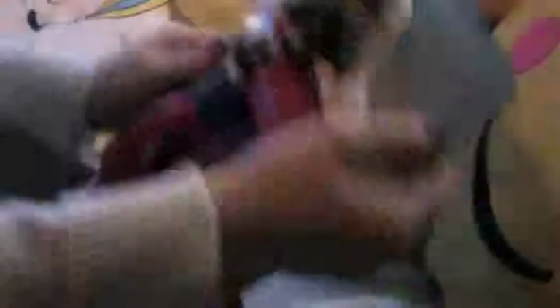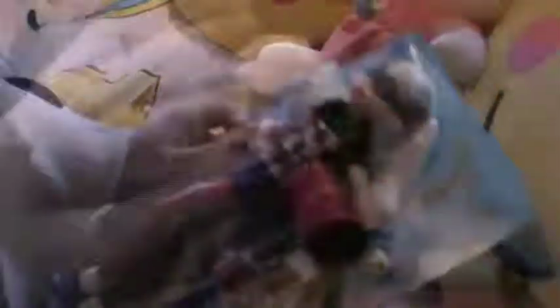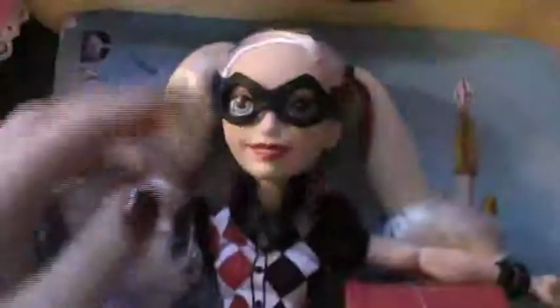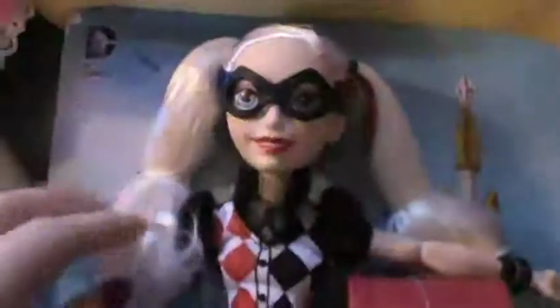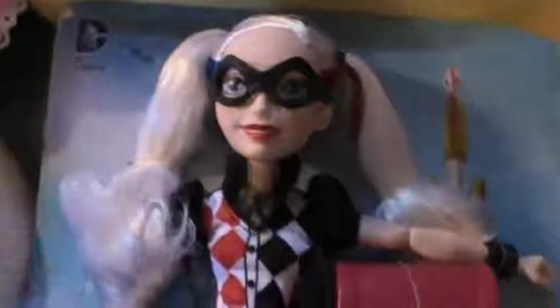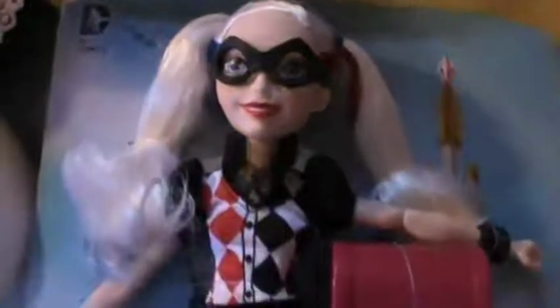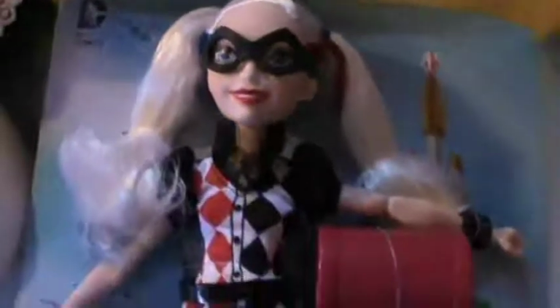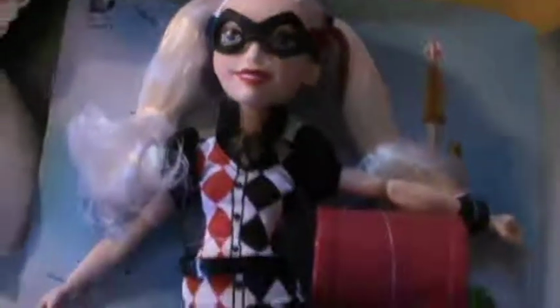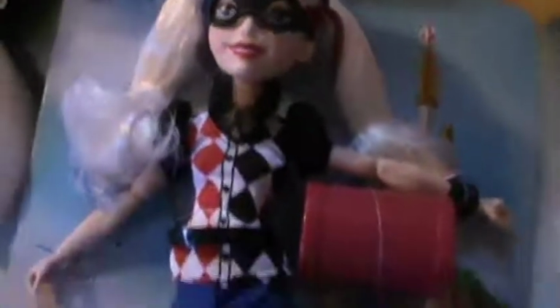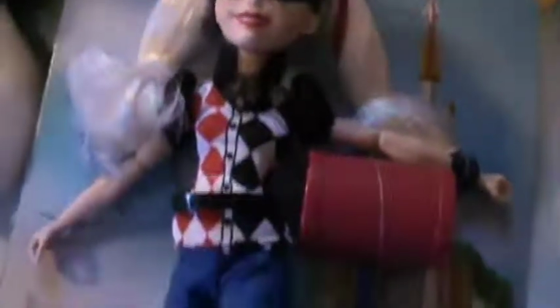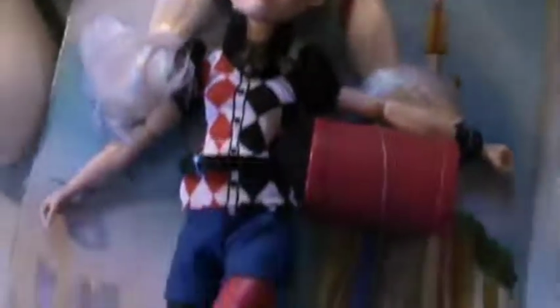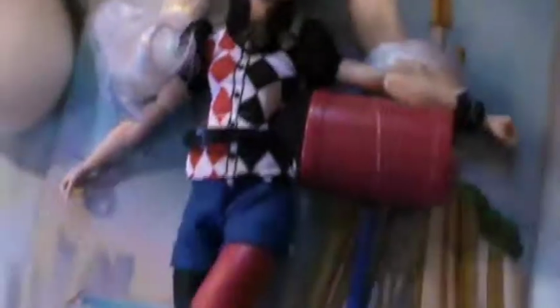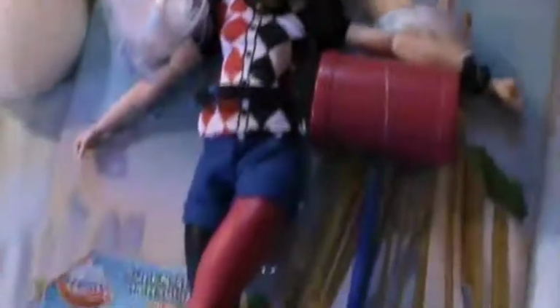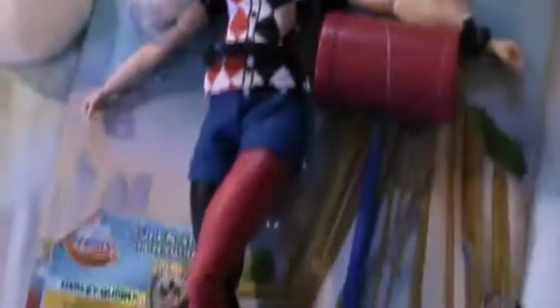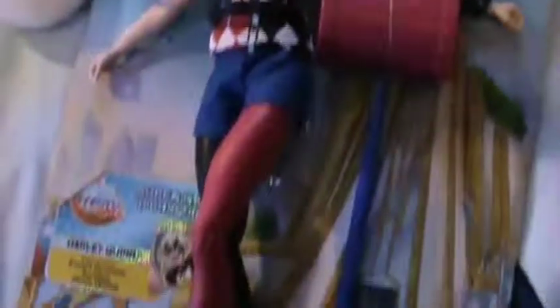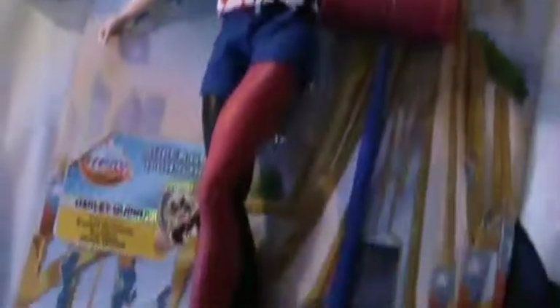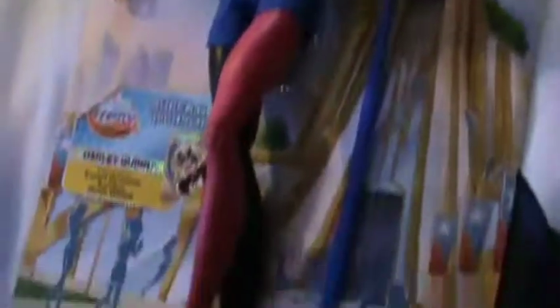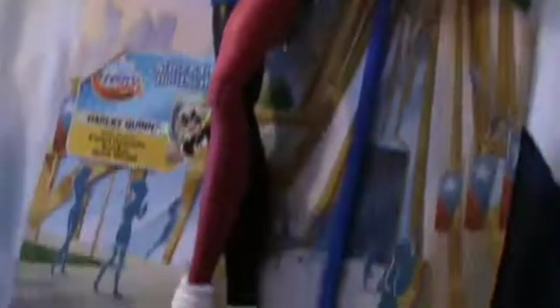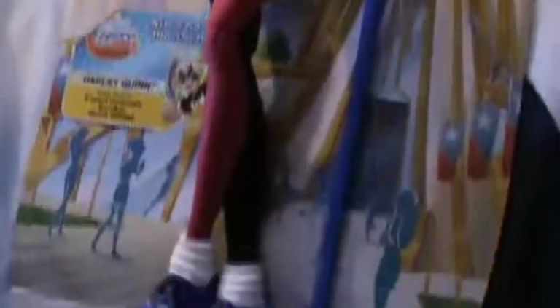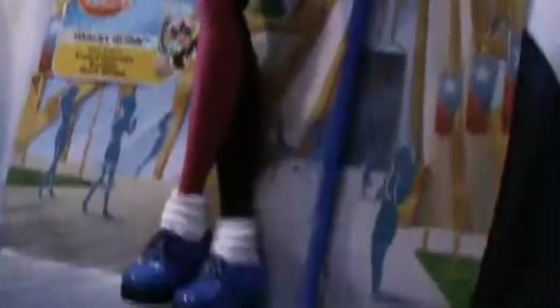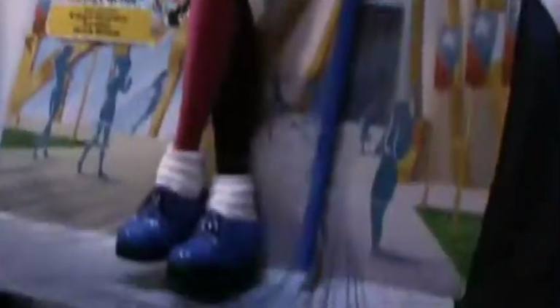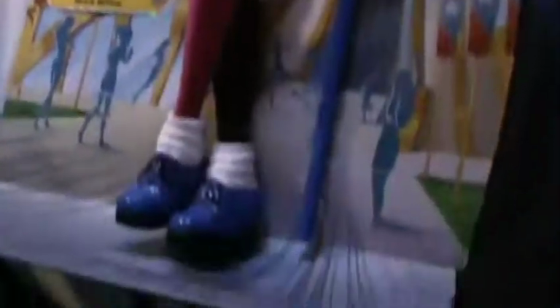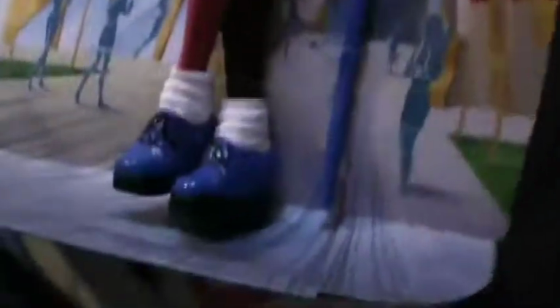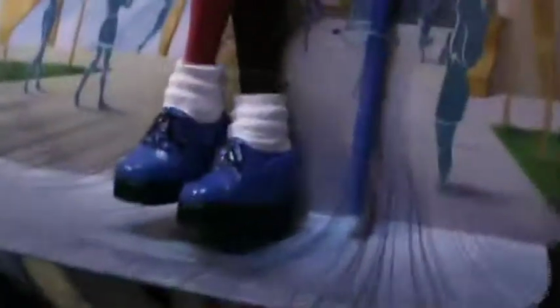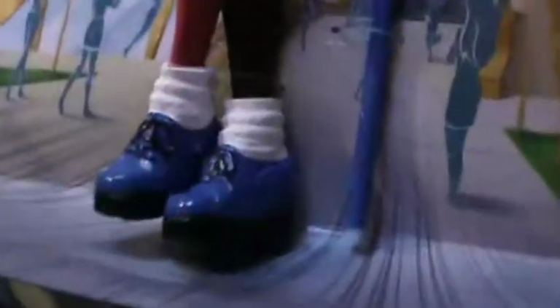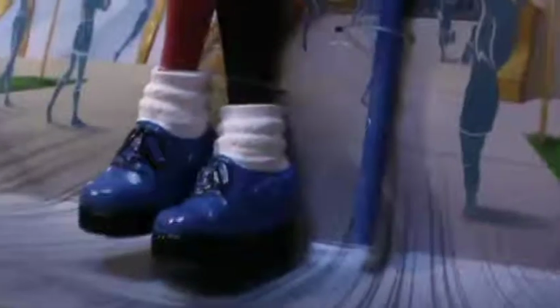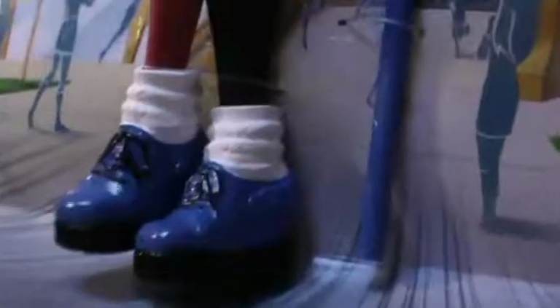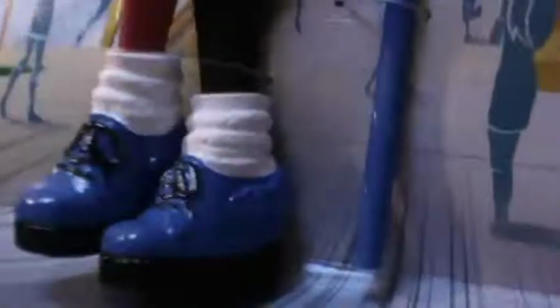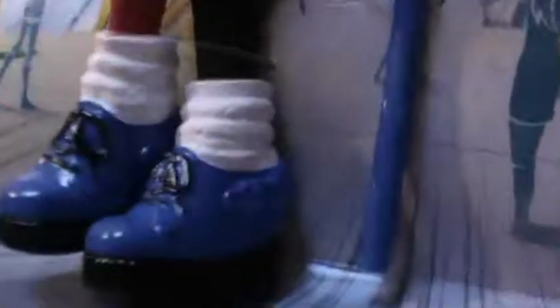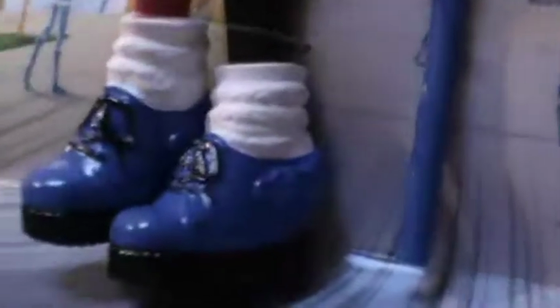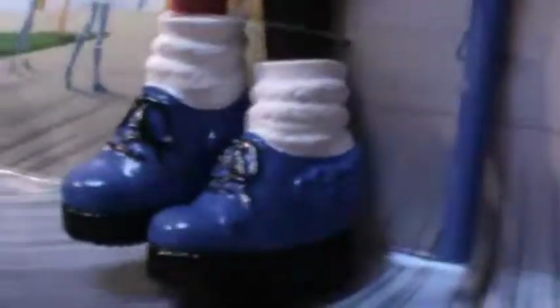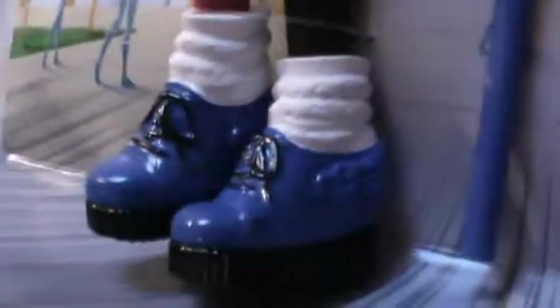Here she is, in all her cuteness! Oh no, guys — there are shoes I must paint. Save me!